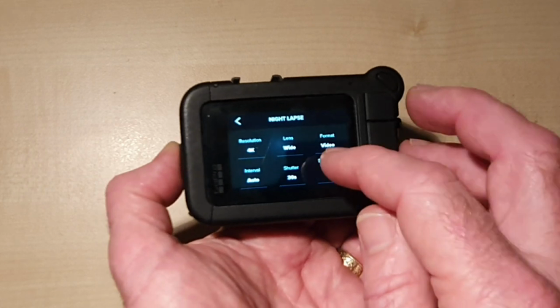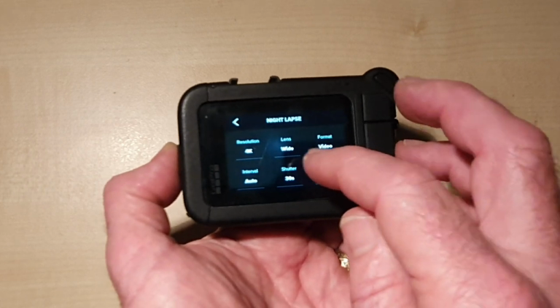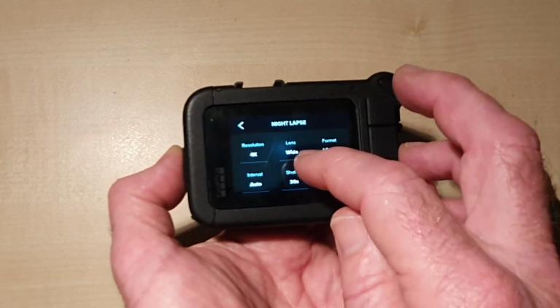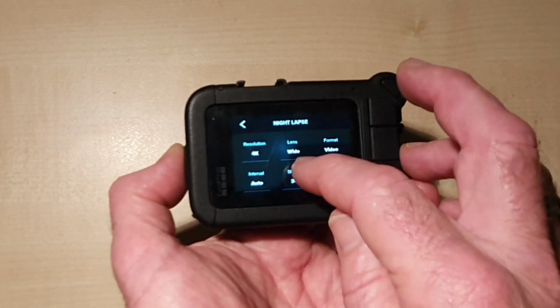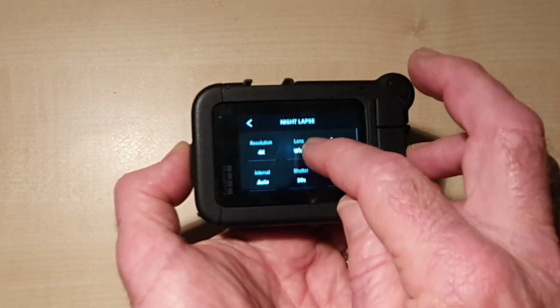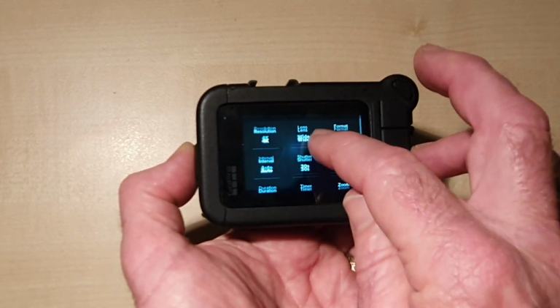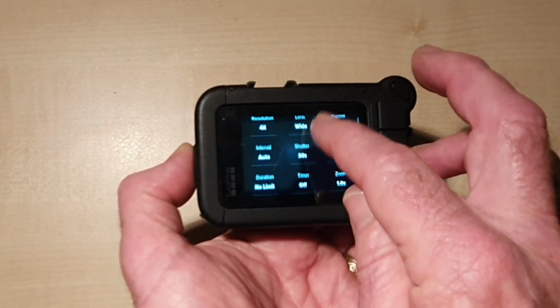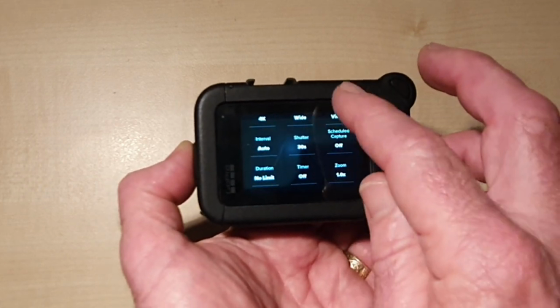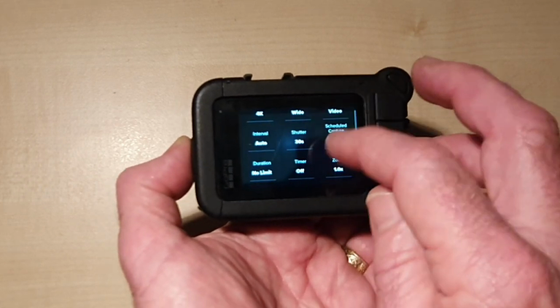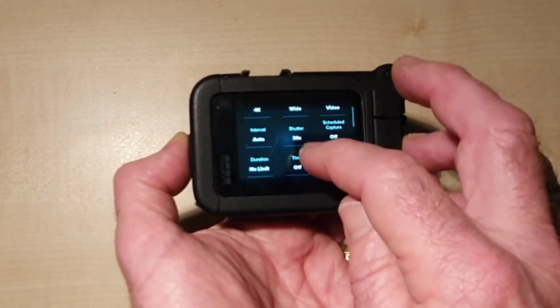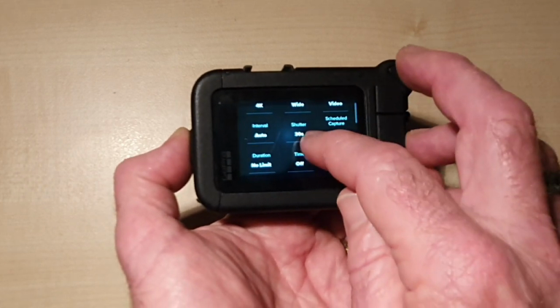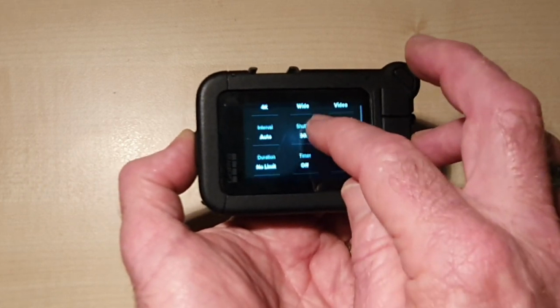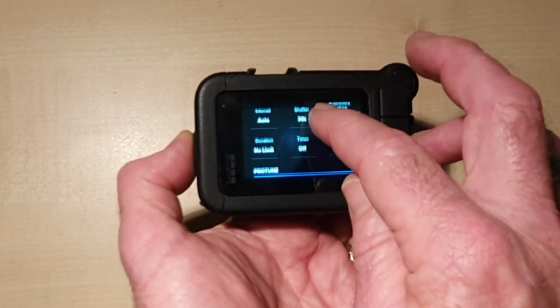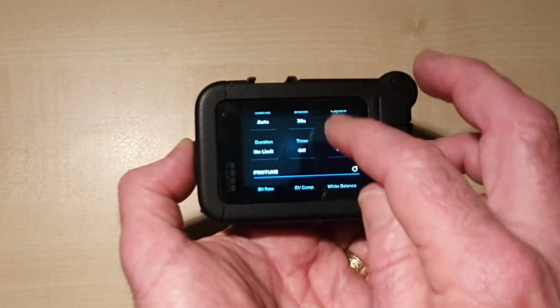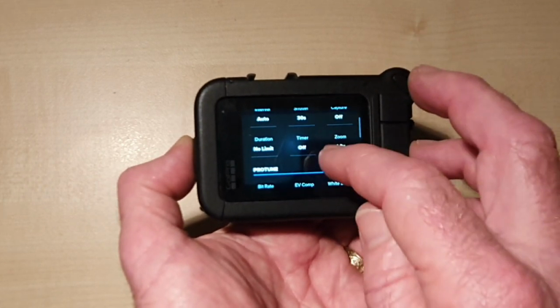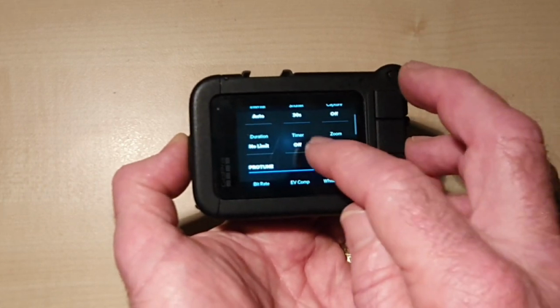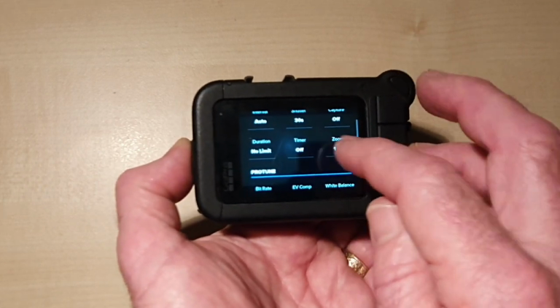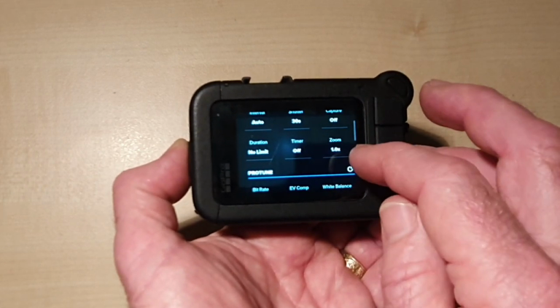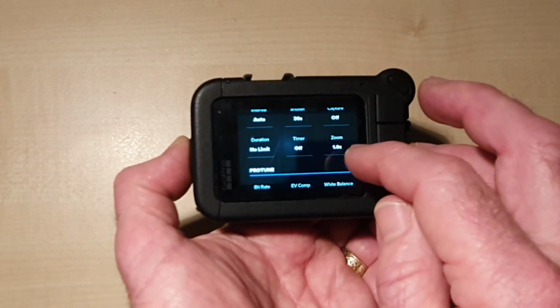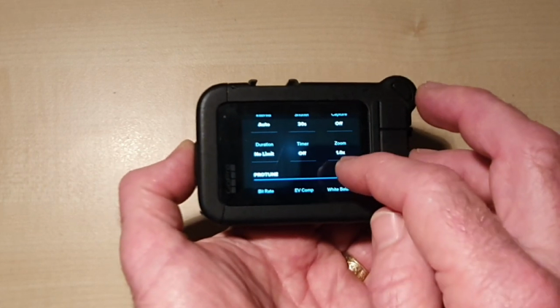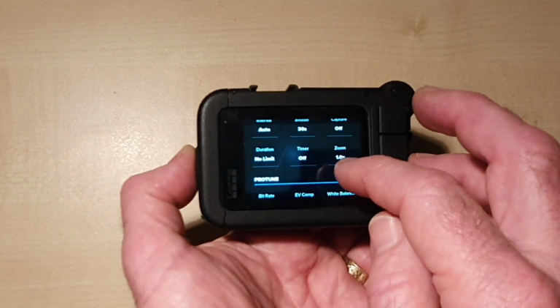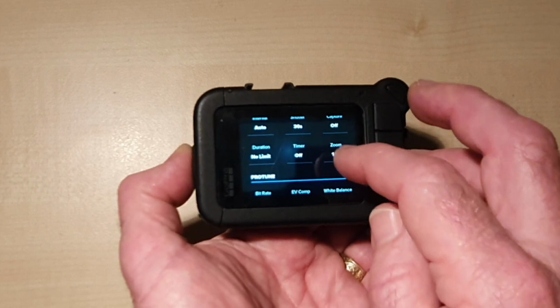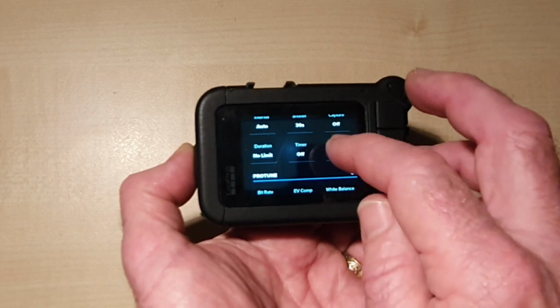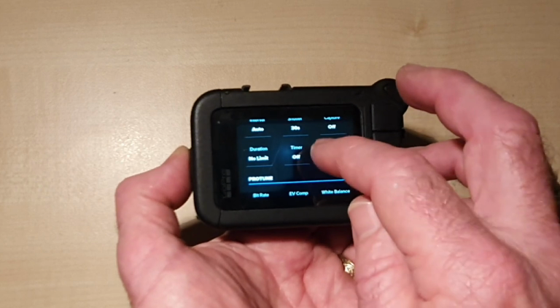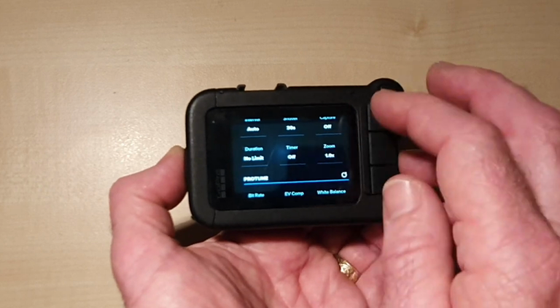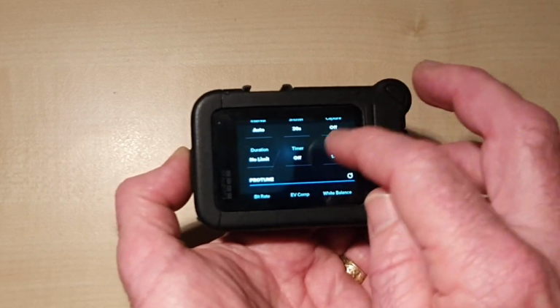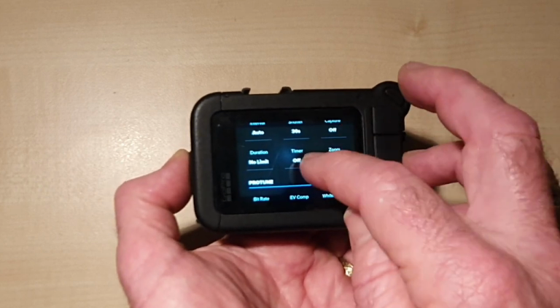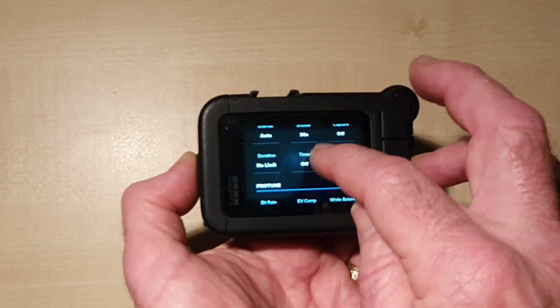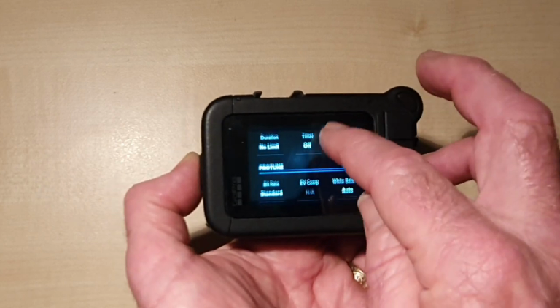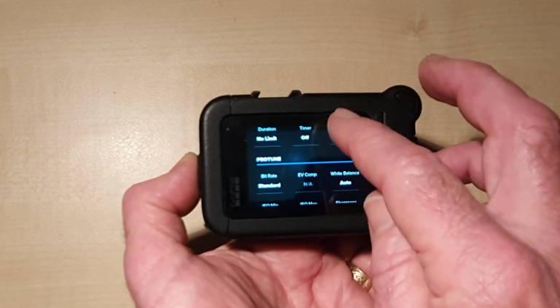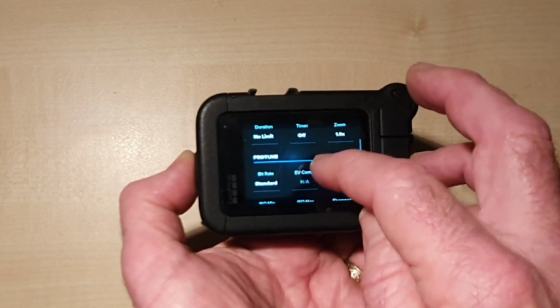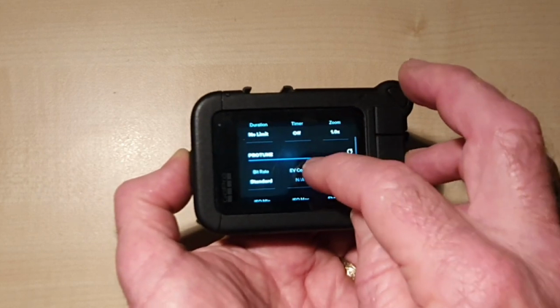Scheduled capture we won't worry about. The duration timer is off. For zoom, make sure that's on one times zoom.